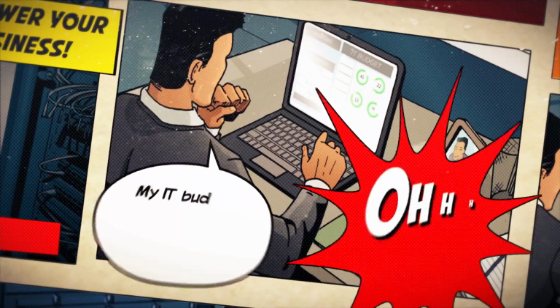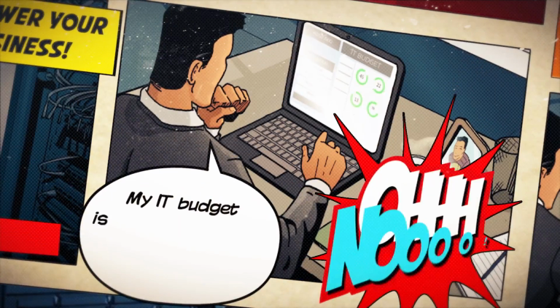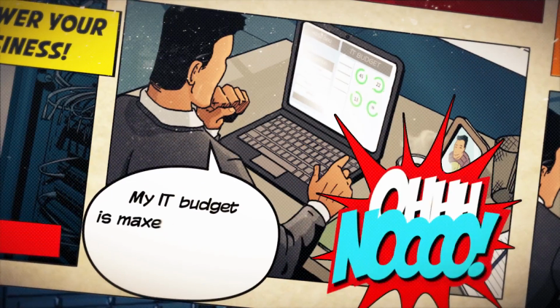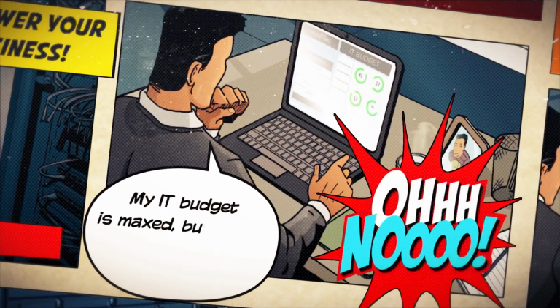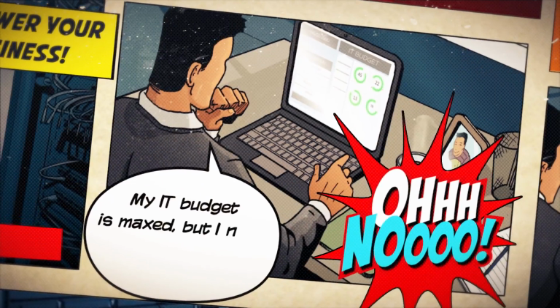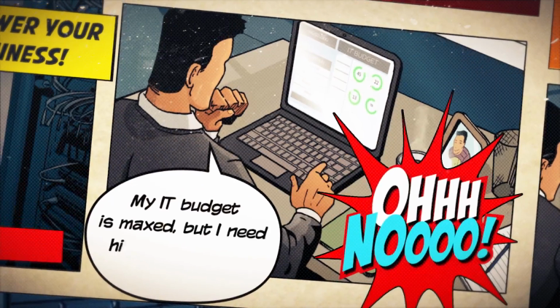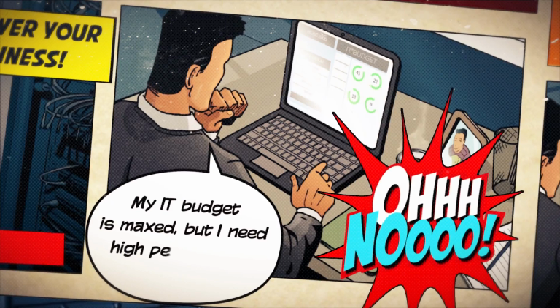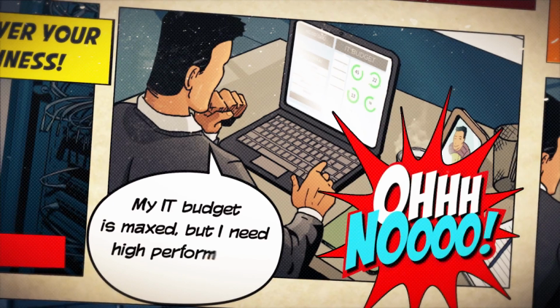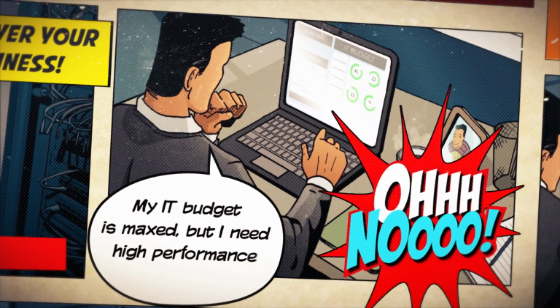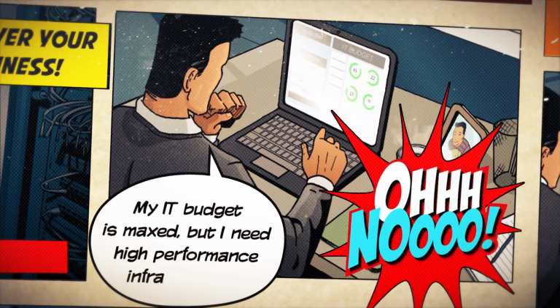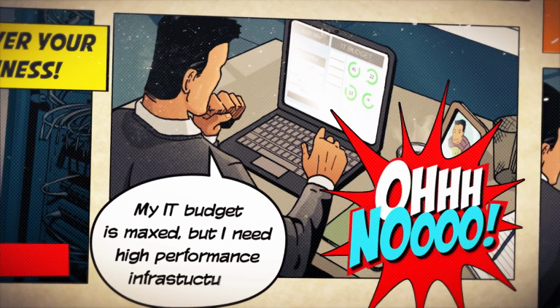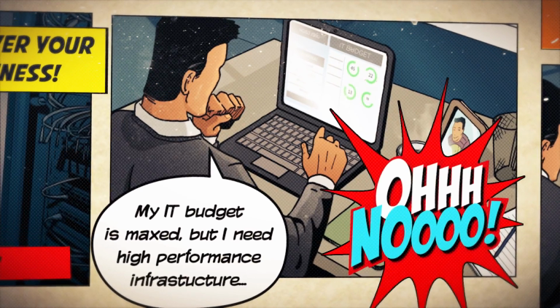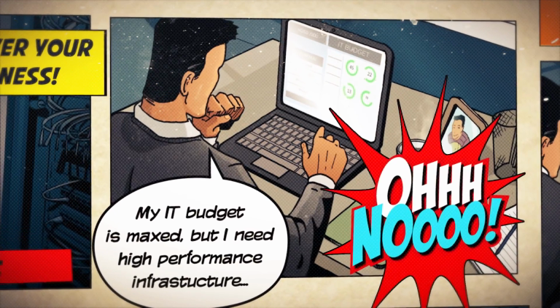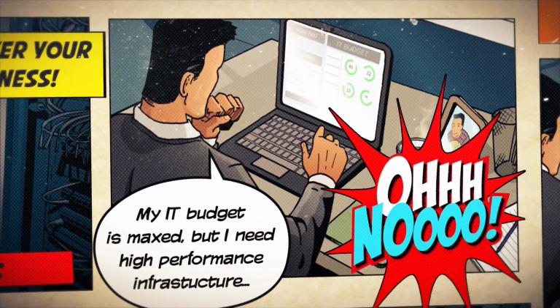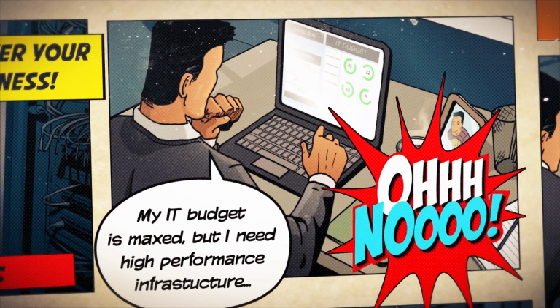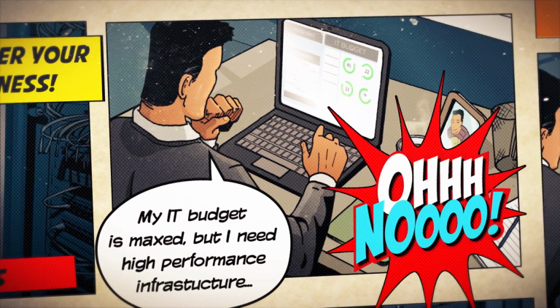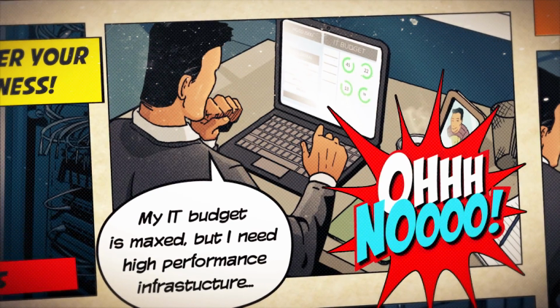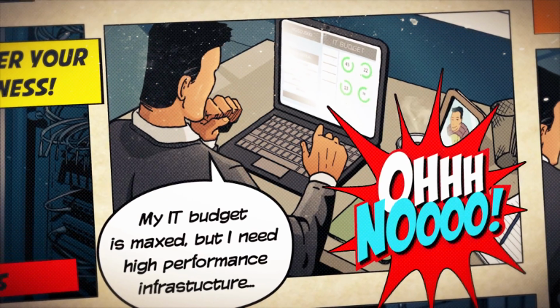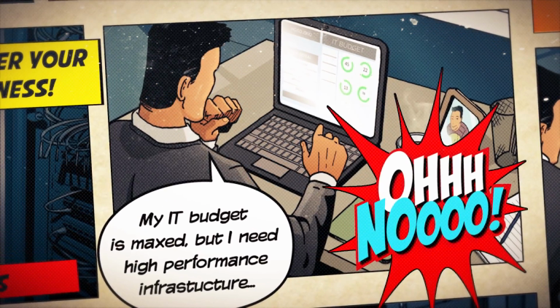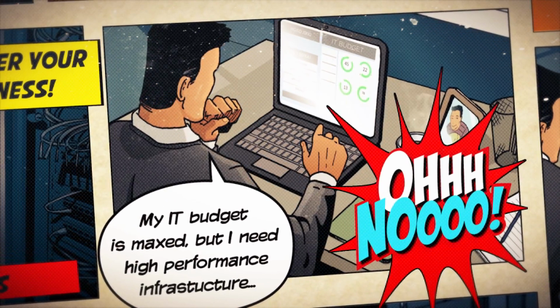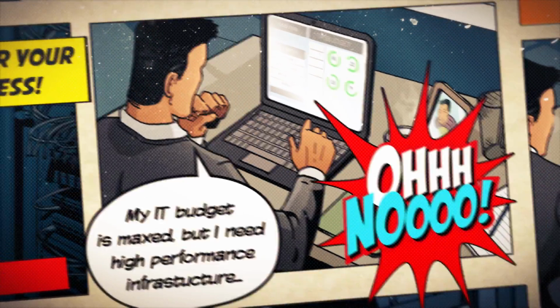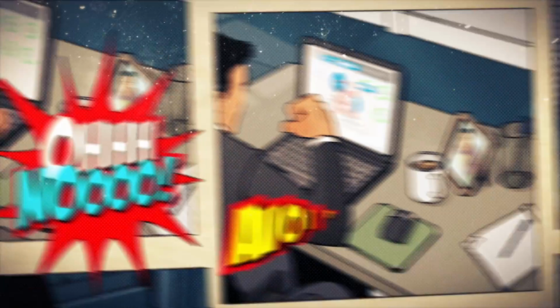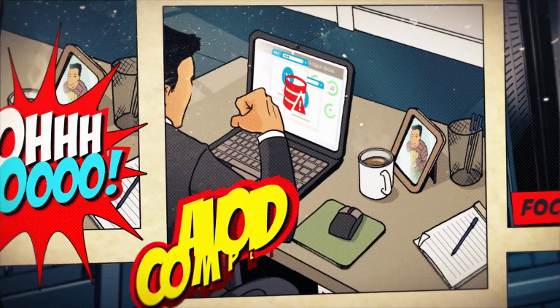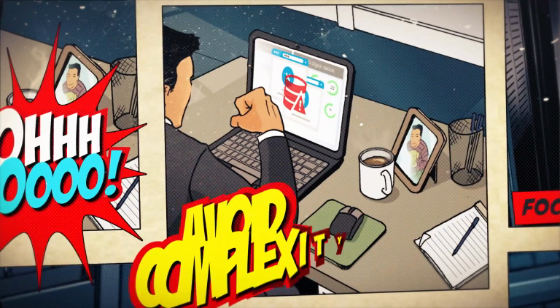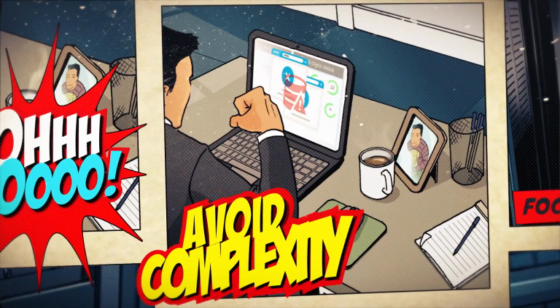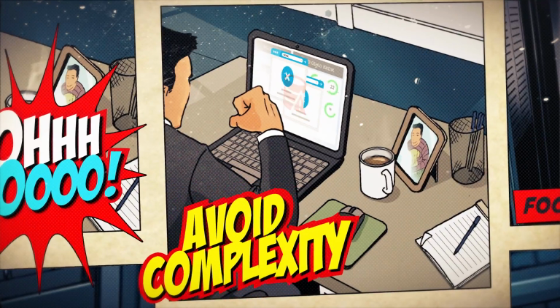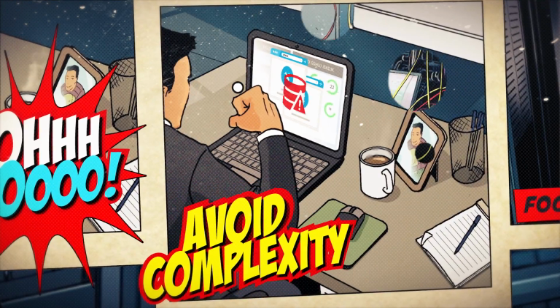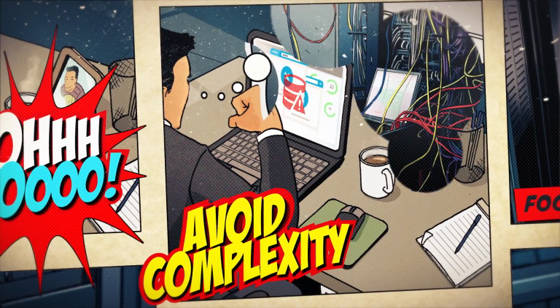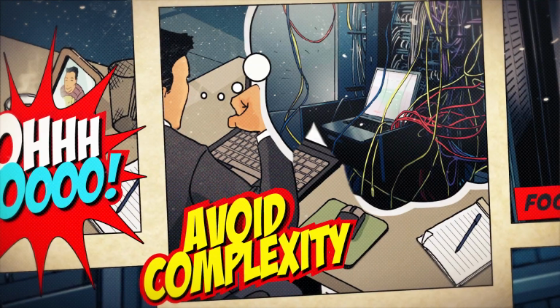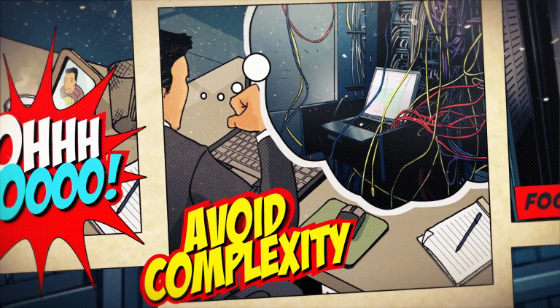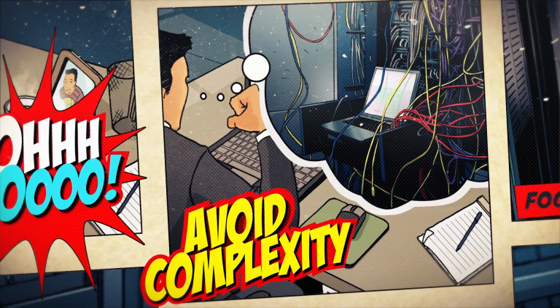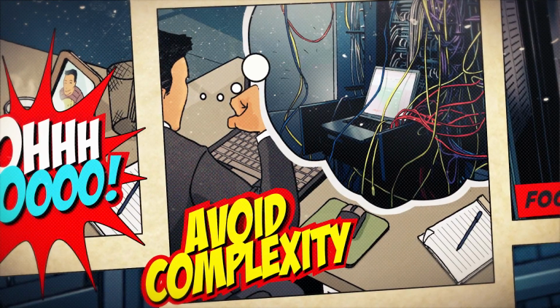My IT budget is maxed, but I need high-performance infrastructure. How can I do this and avoid complexity?